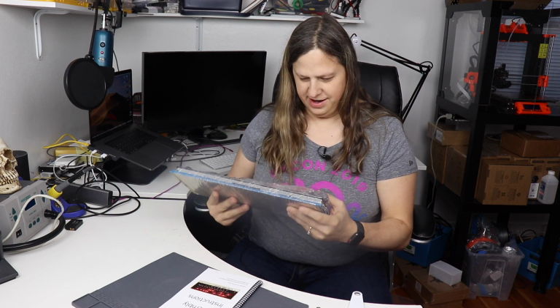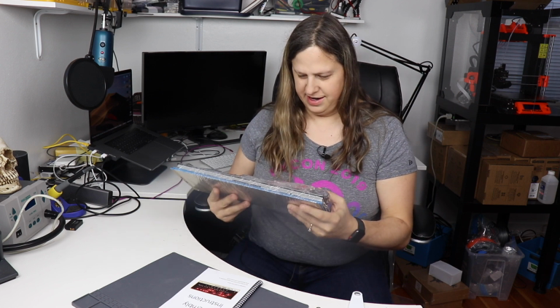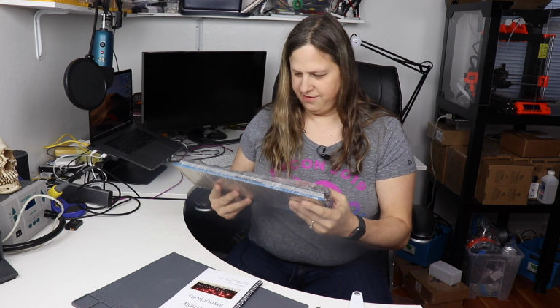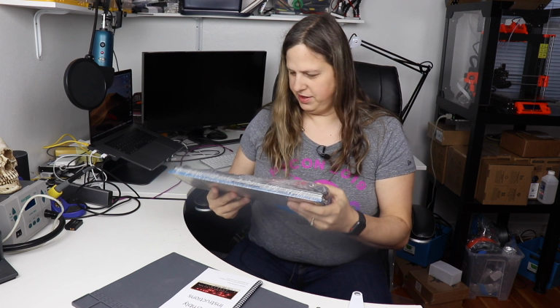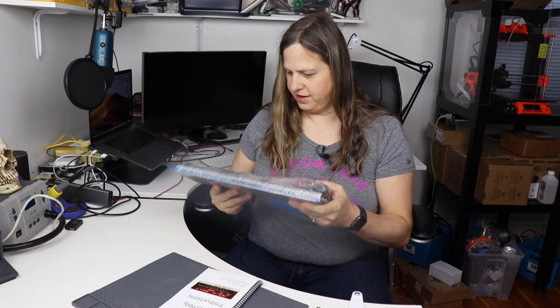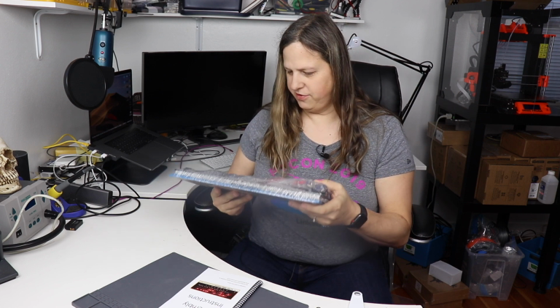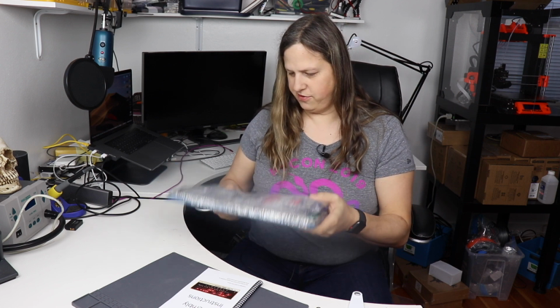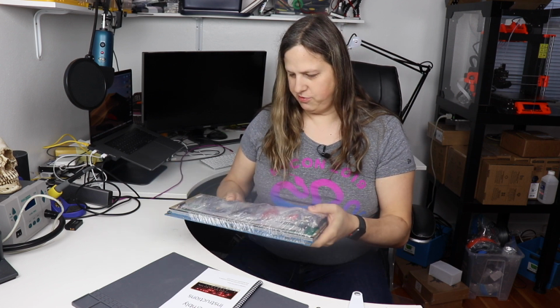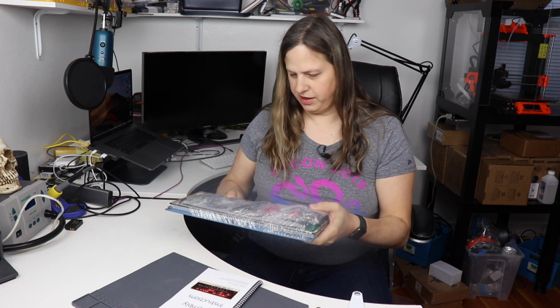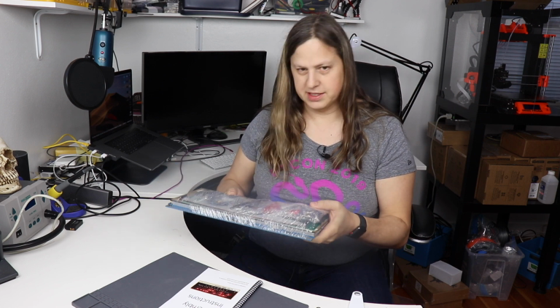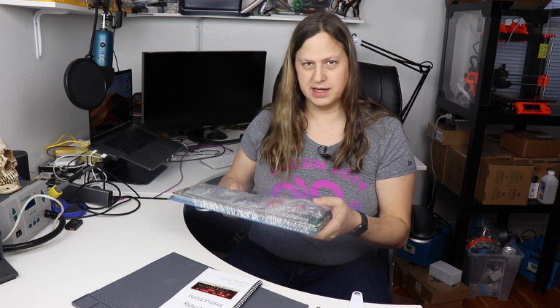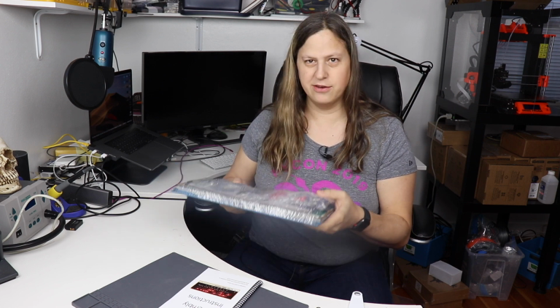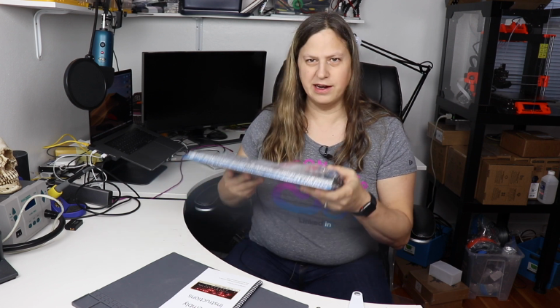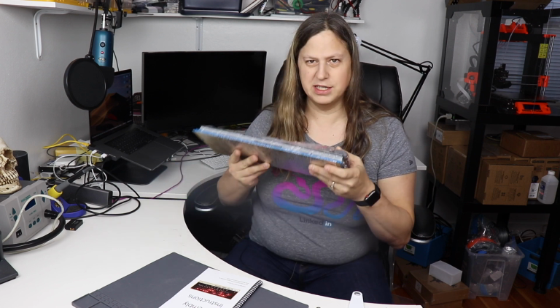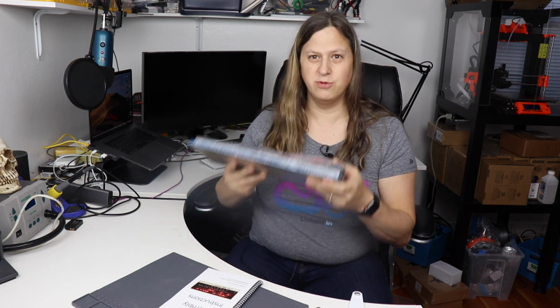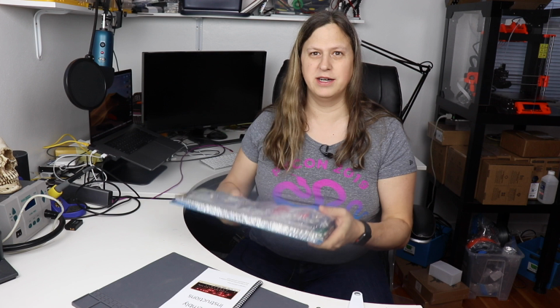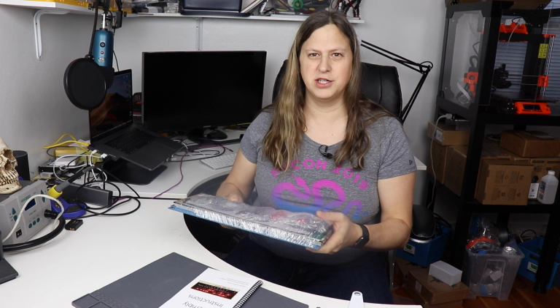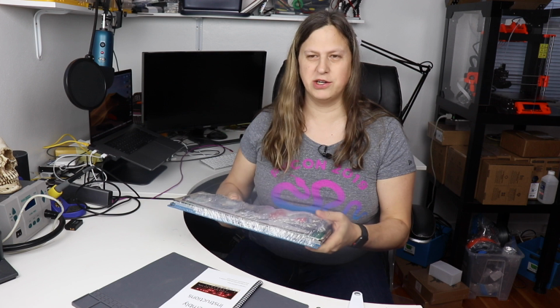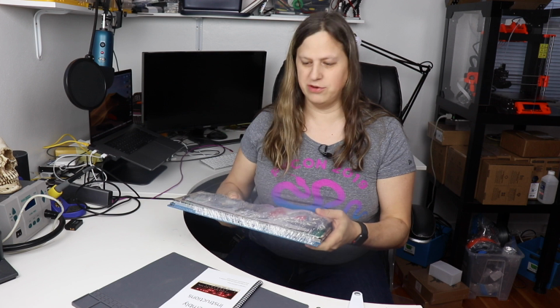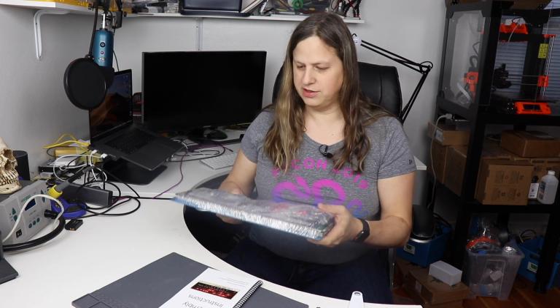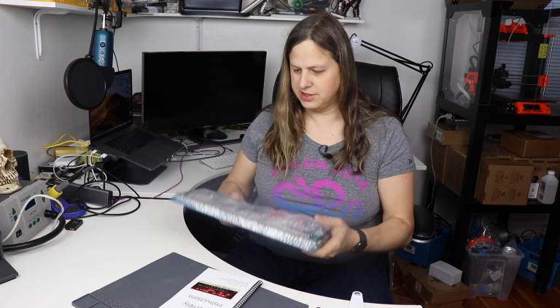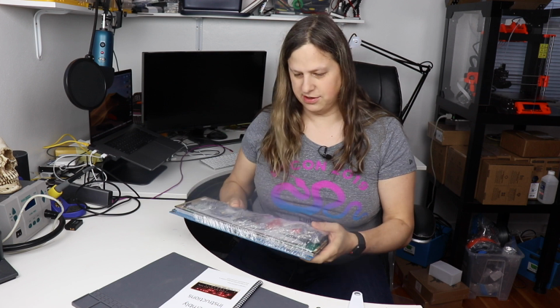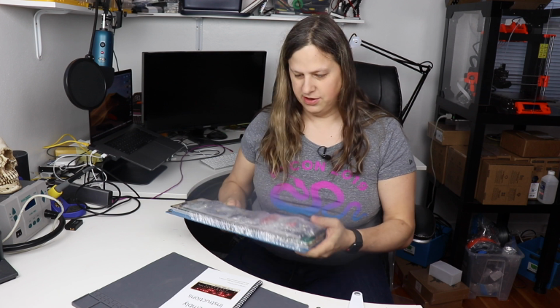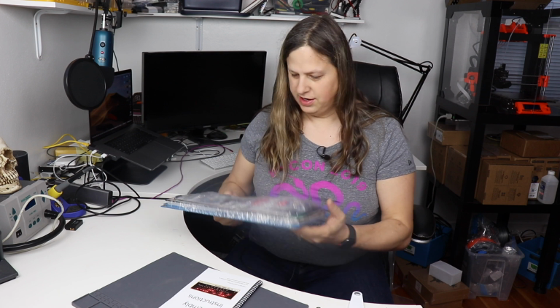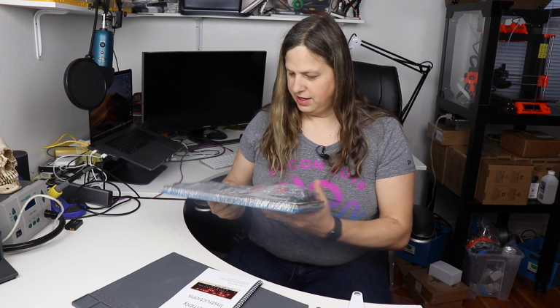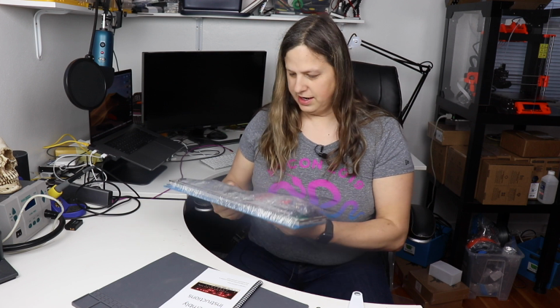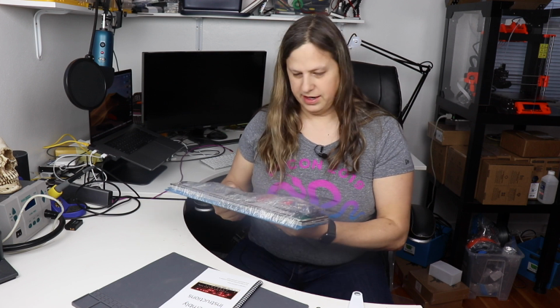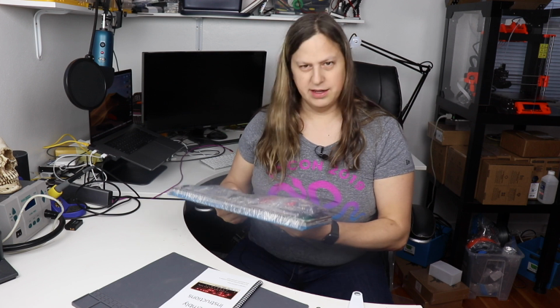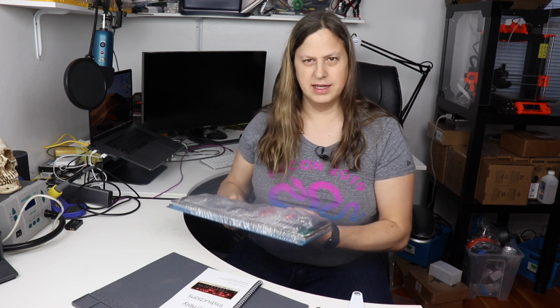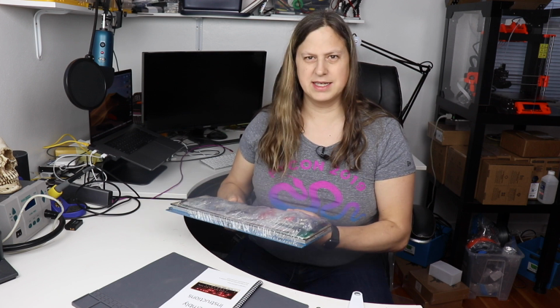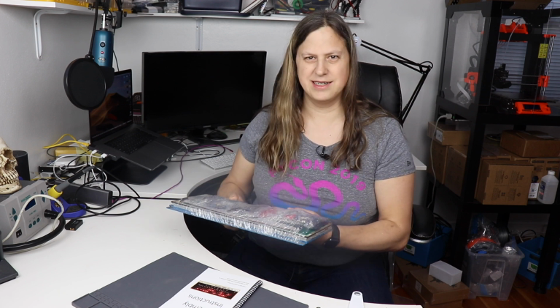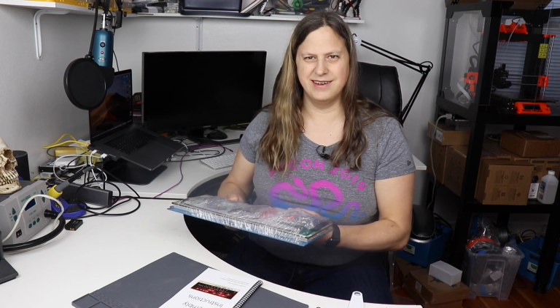I've been looking forward to putting this together and I just wanted to share it with you, so let's get started.